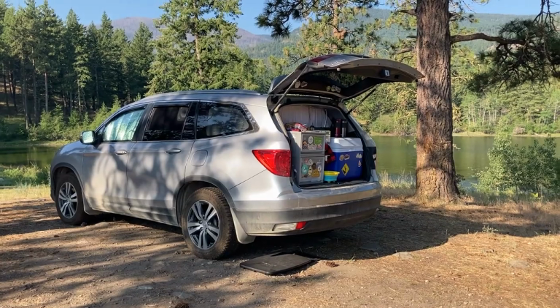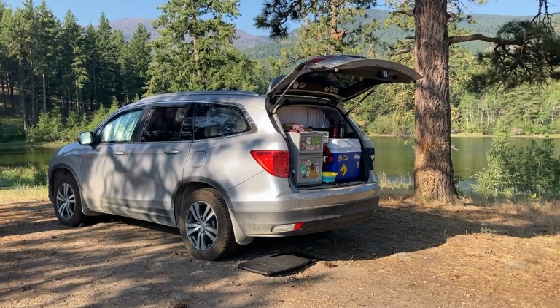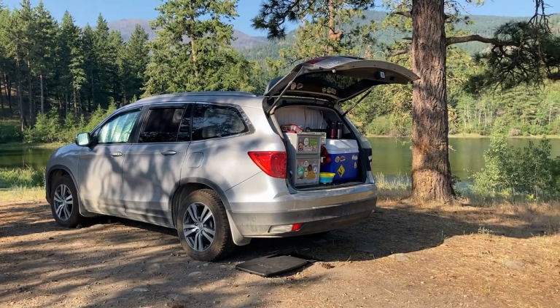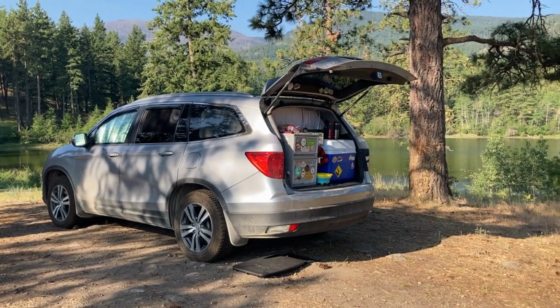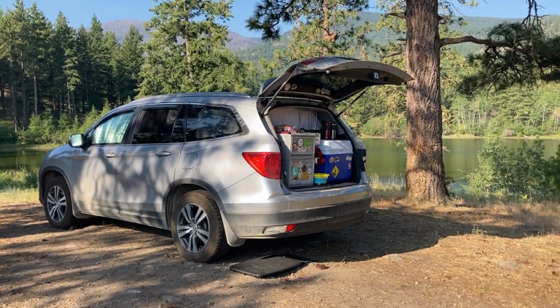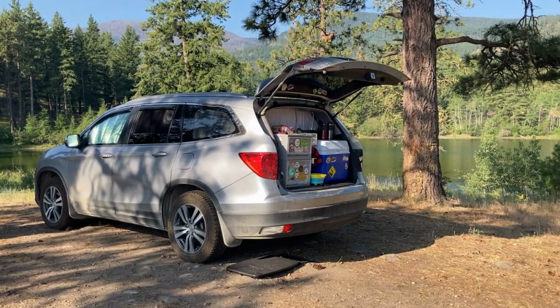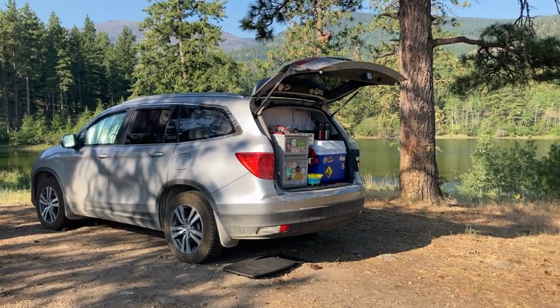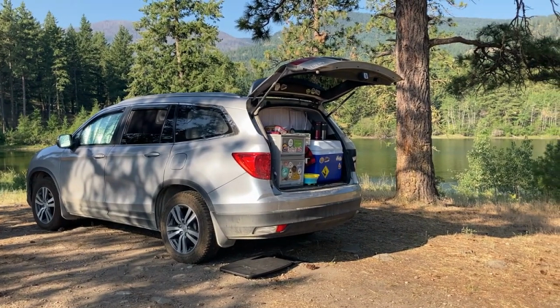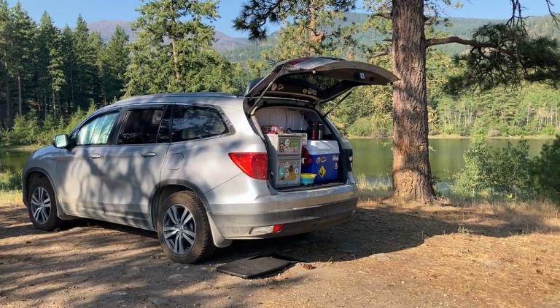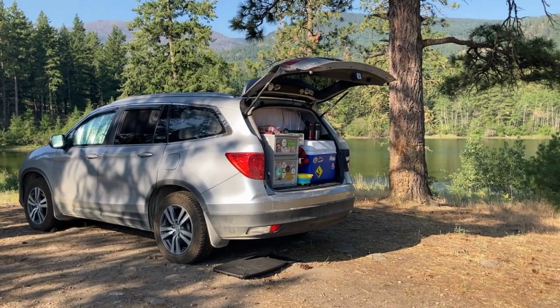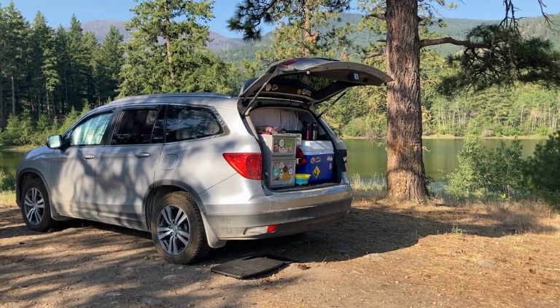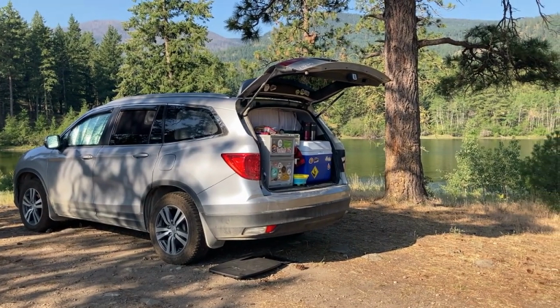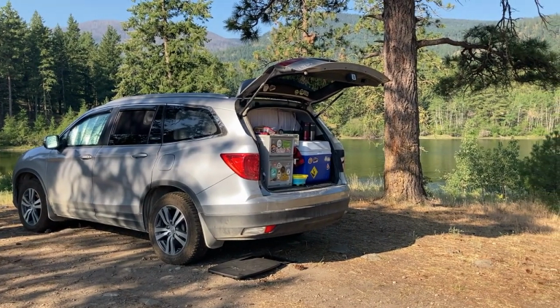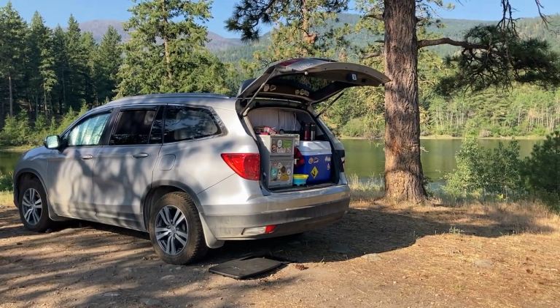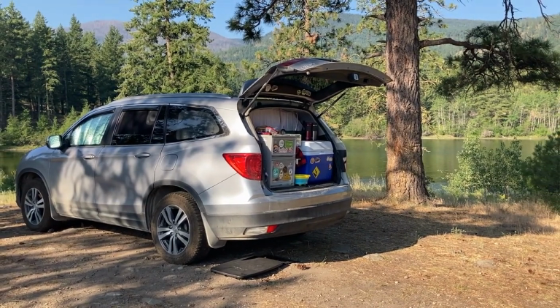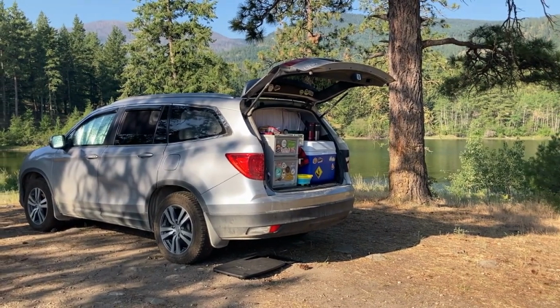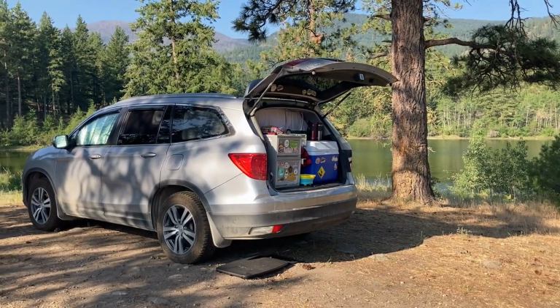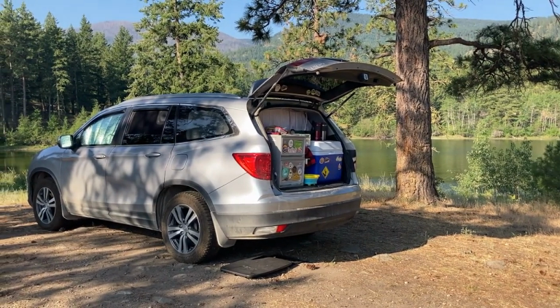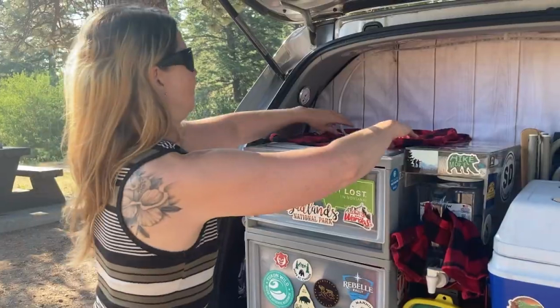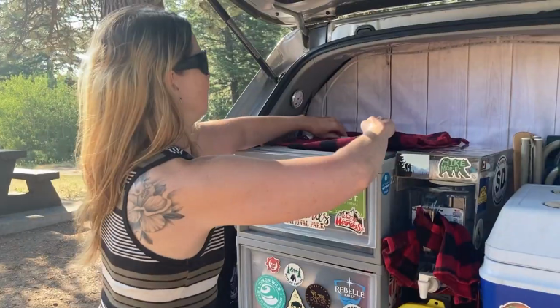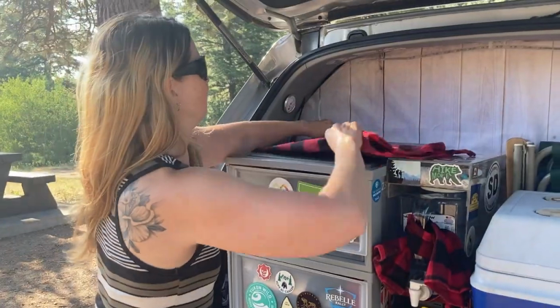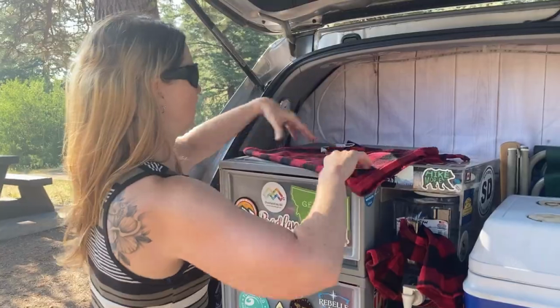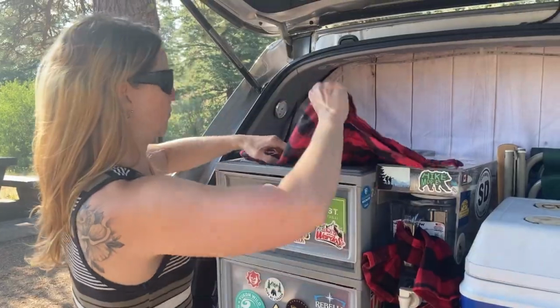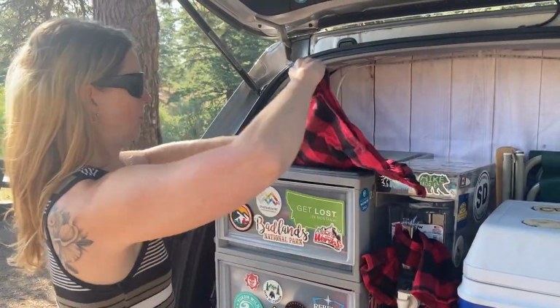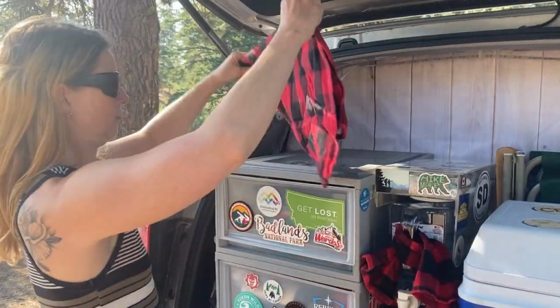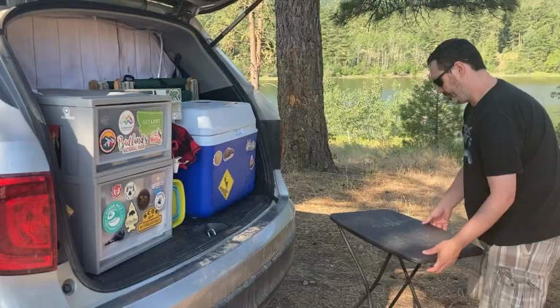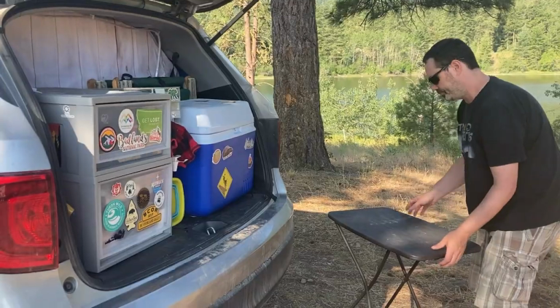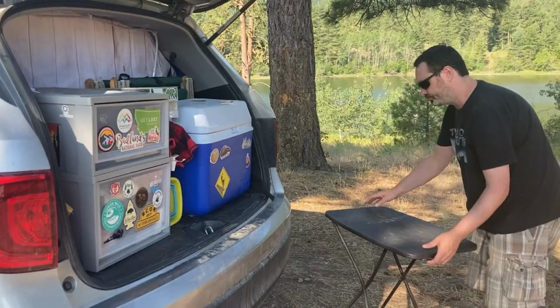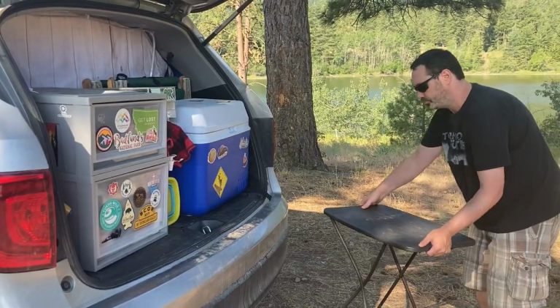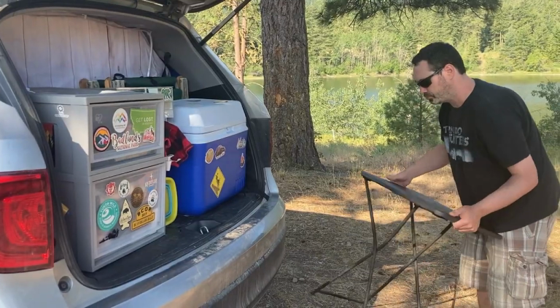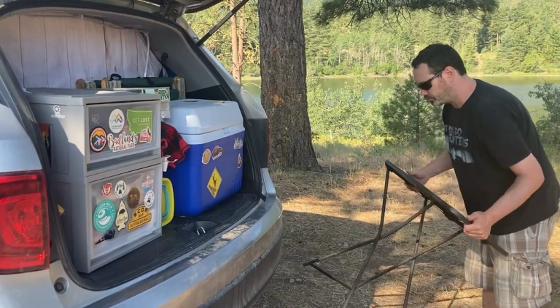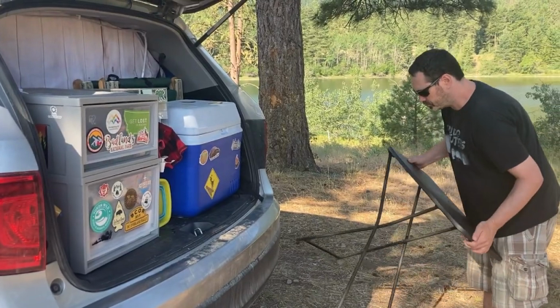To pack up our micro camper, we start with the kitchen. Our kitchen is always in a ready-to-go state, so this goes quite quickly.